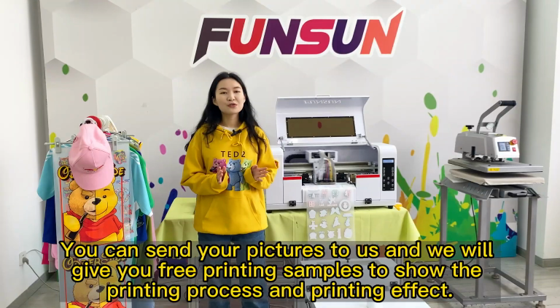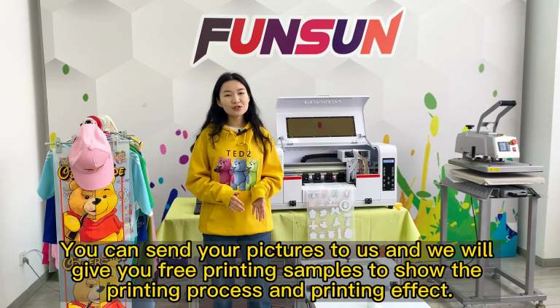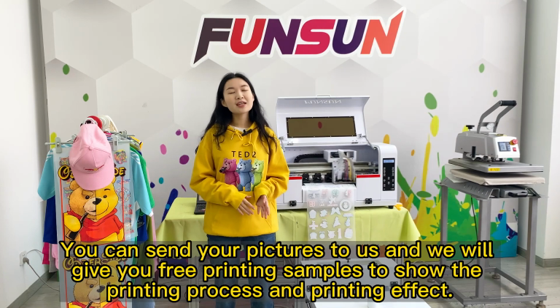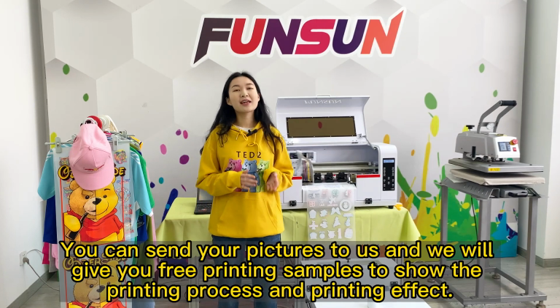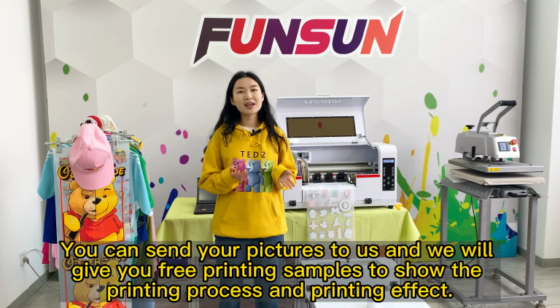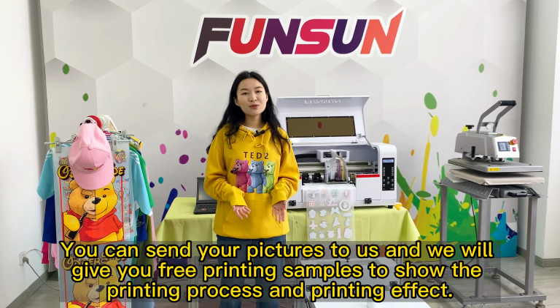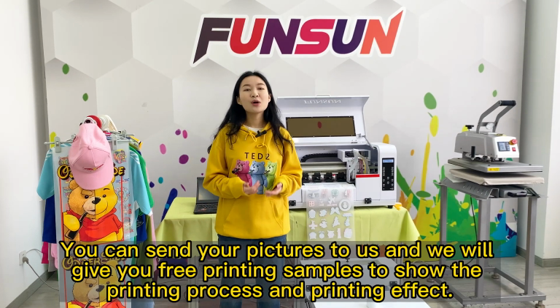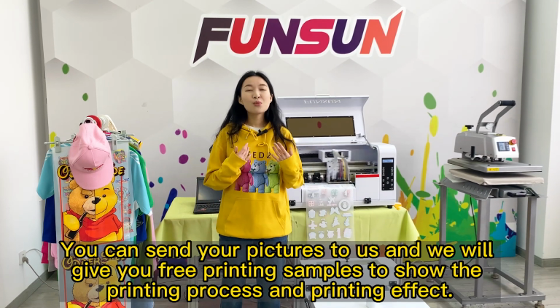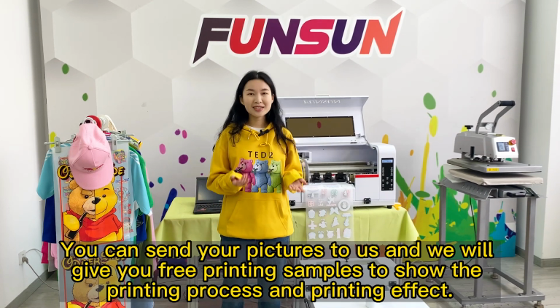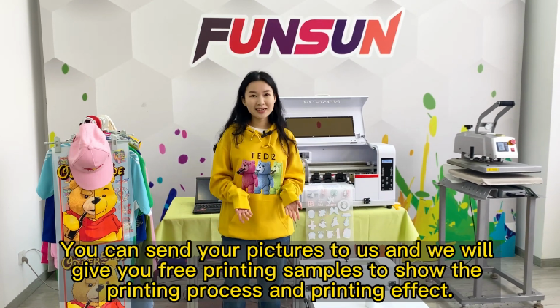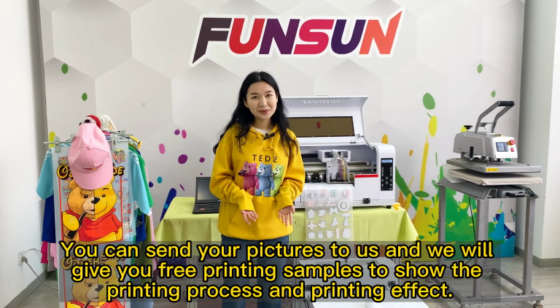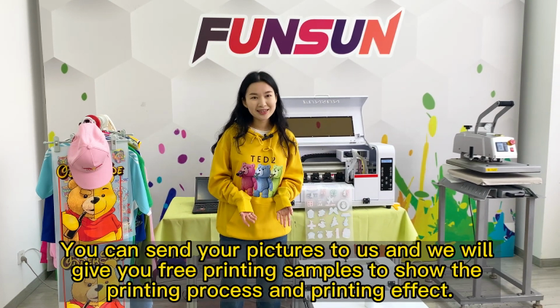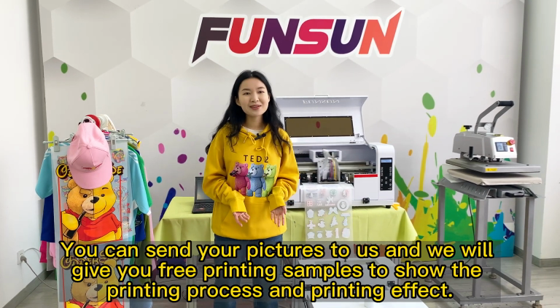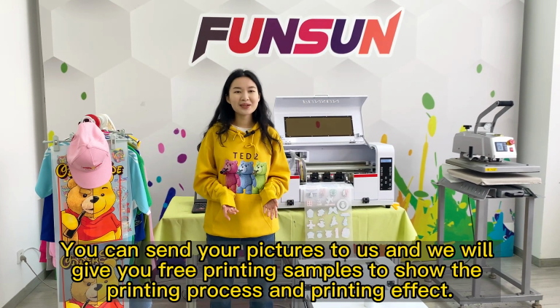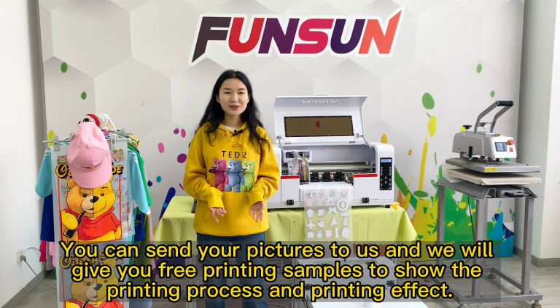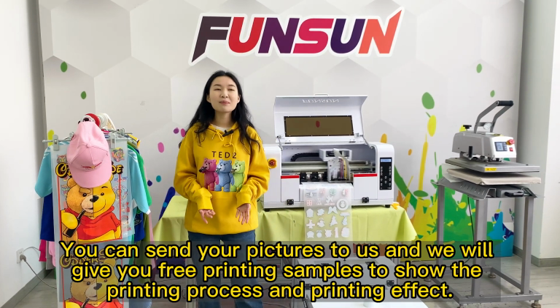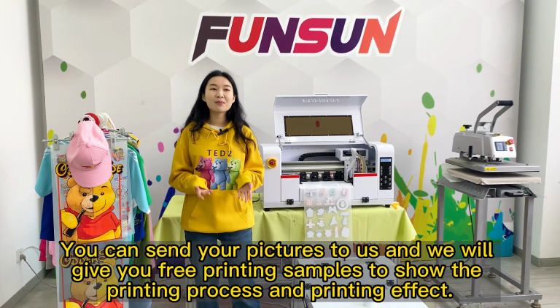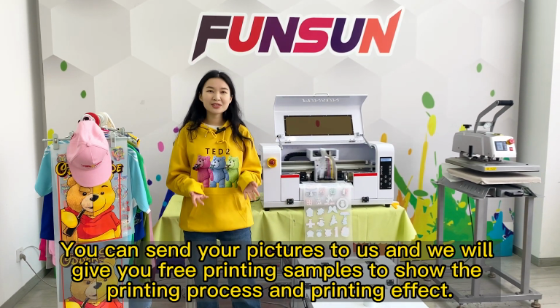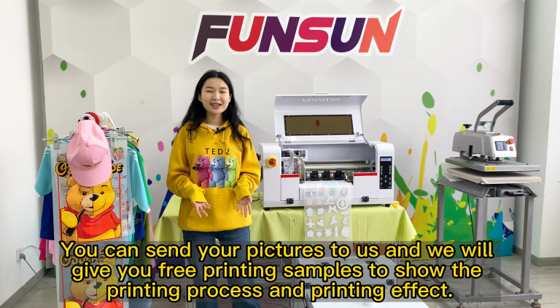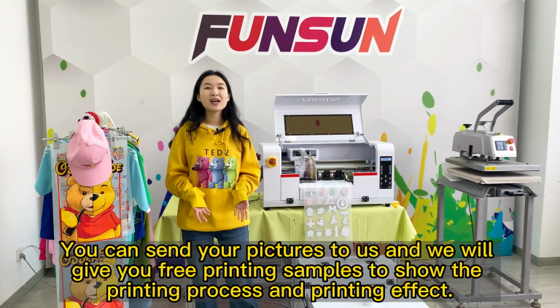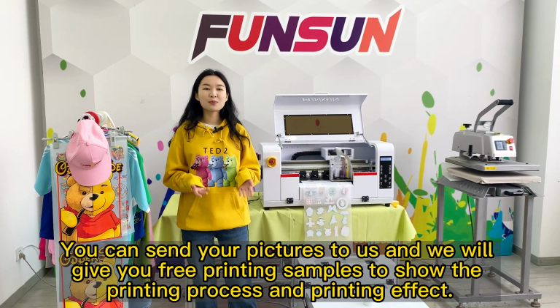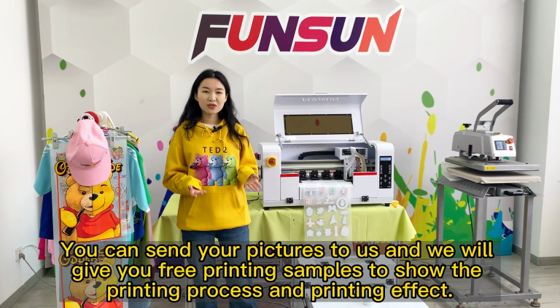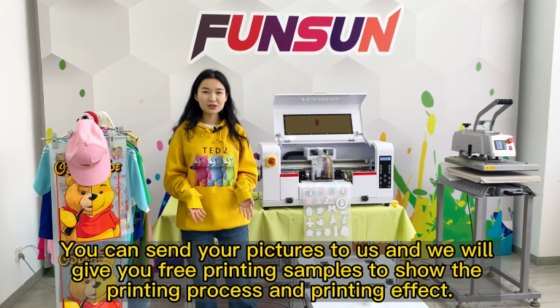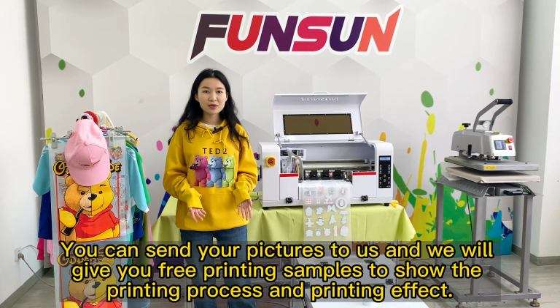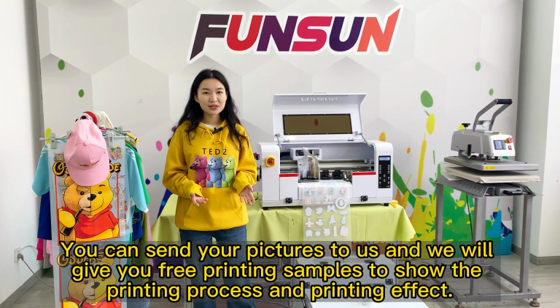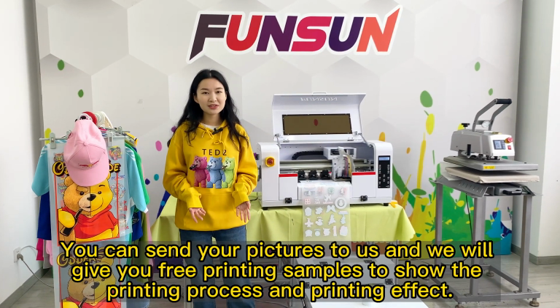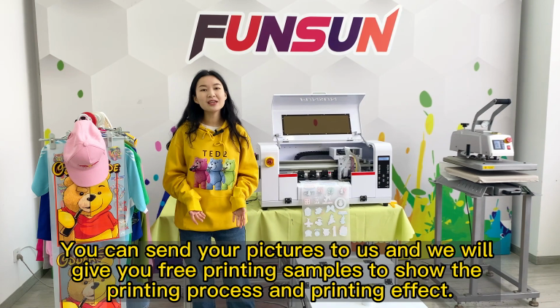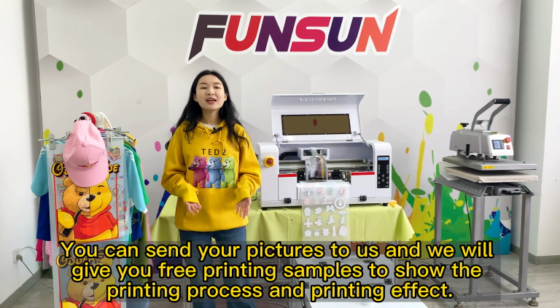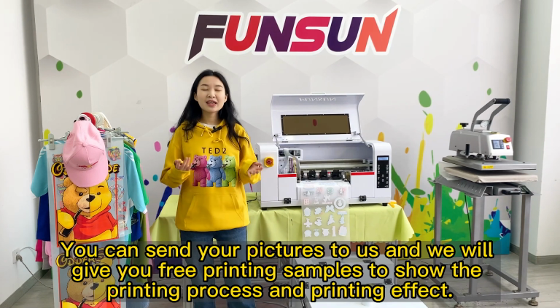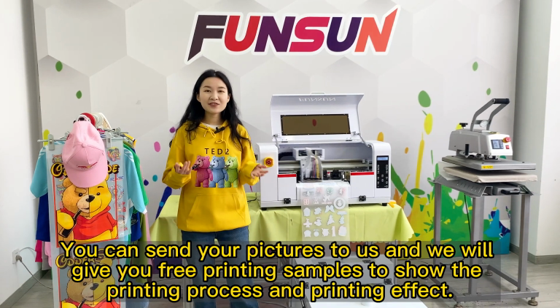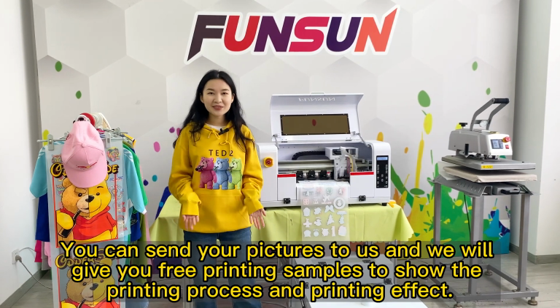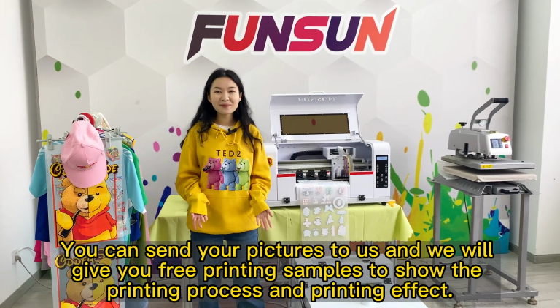You can send your pictures to us, and we will give you free printing samples to show the printing process and printing effect.